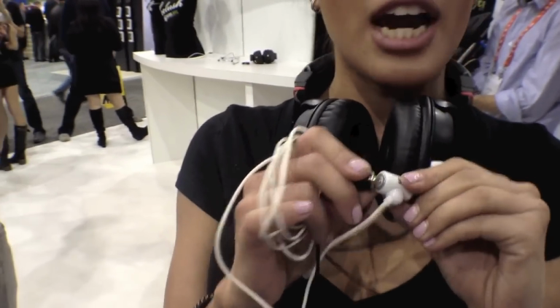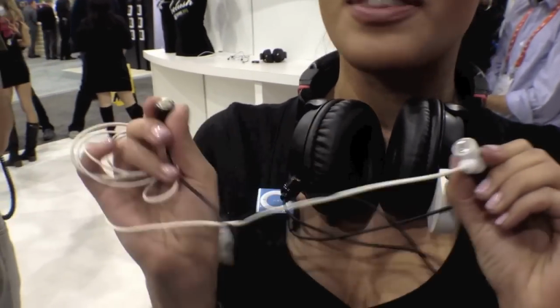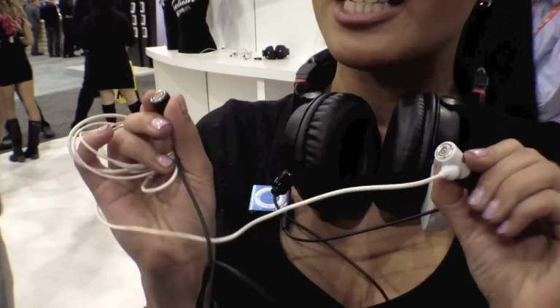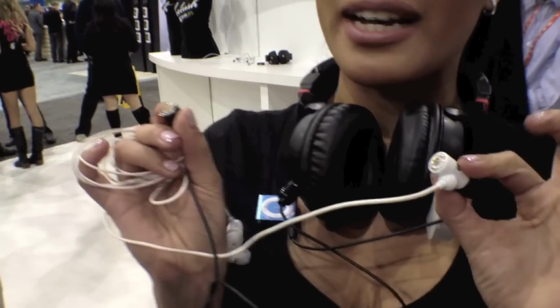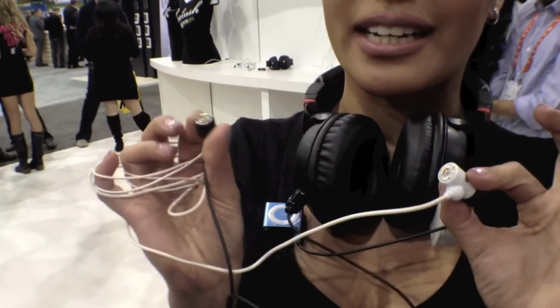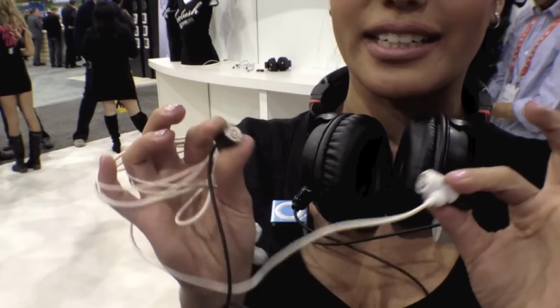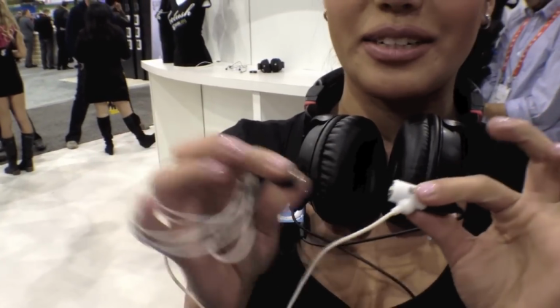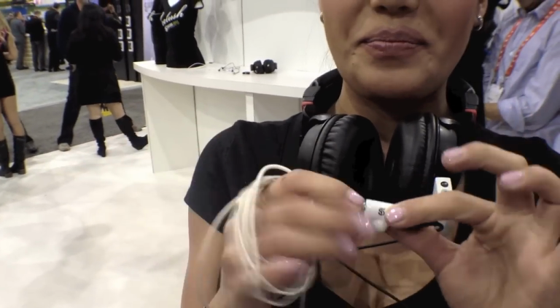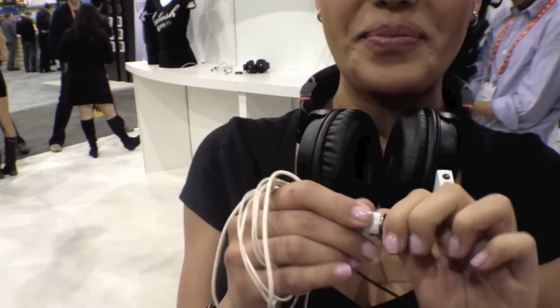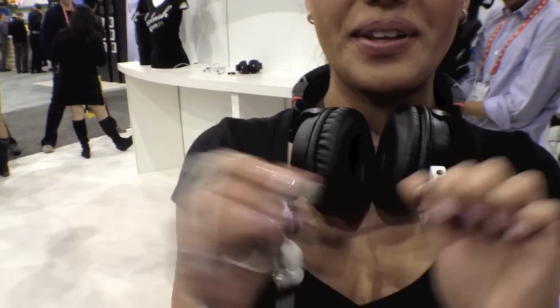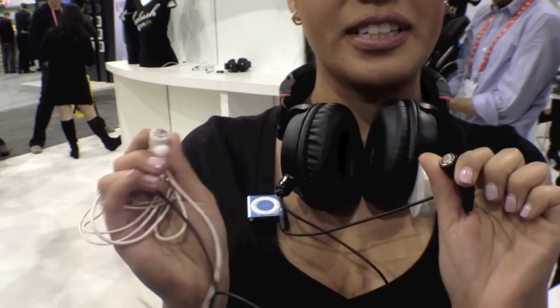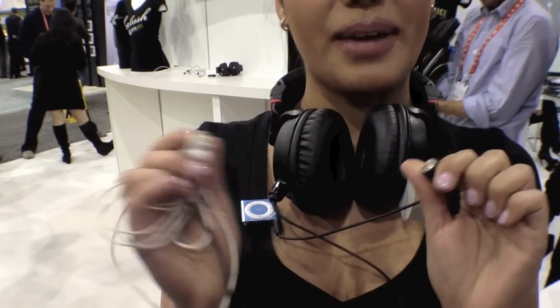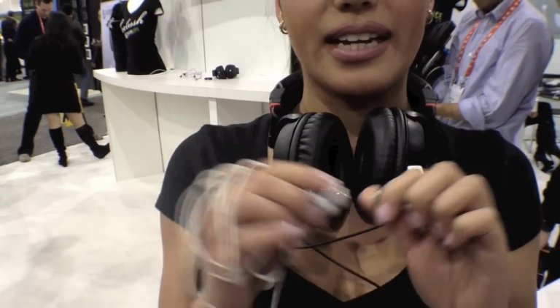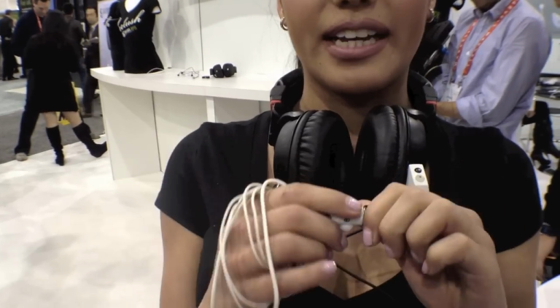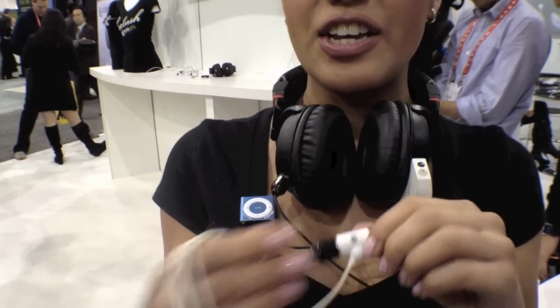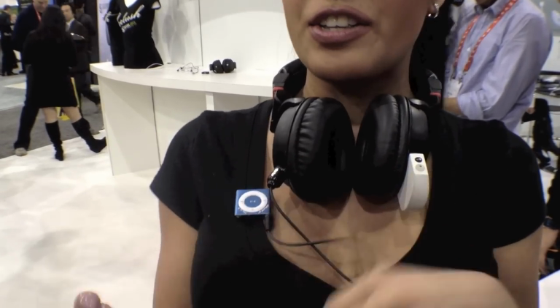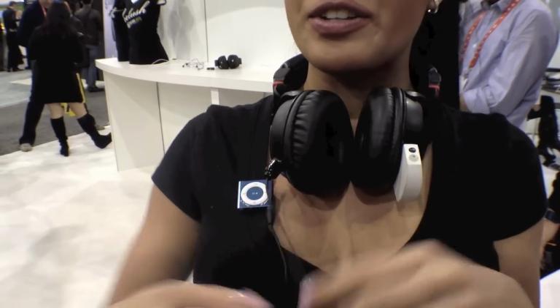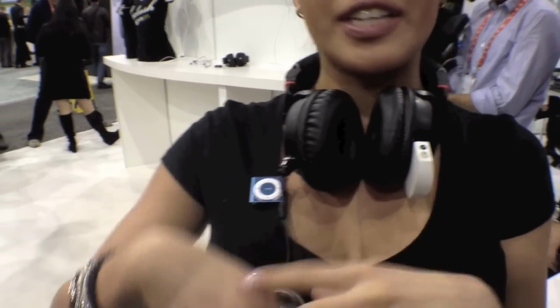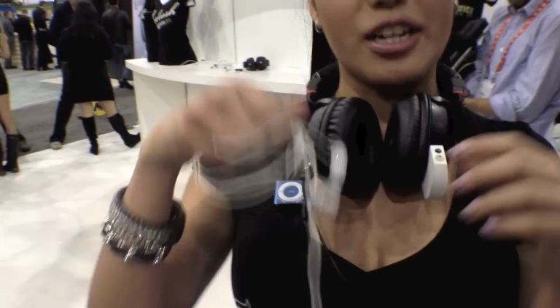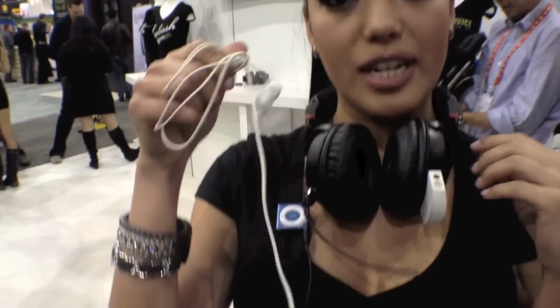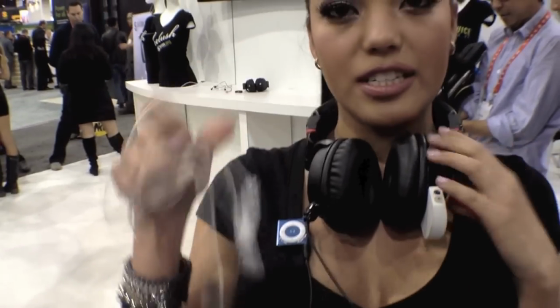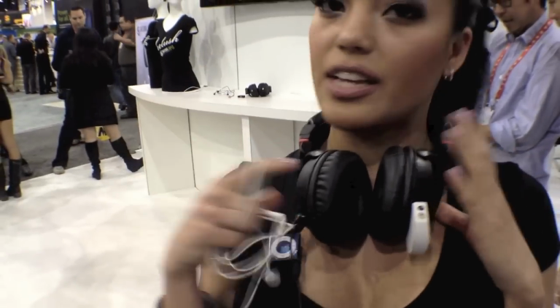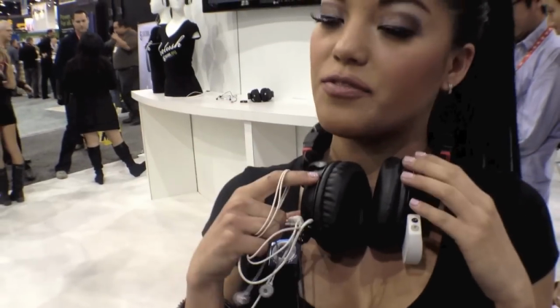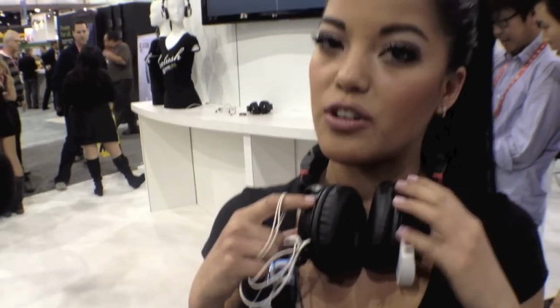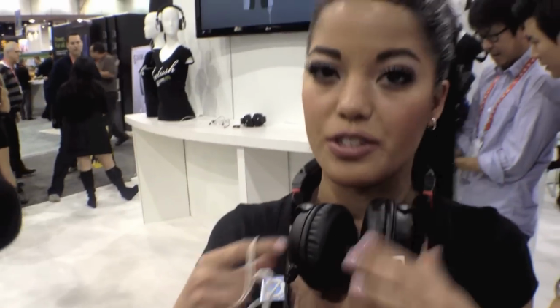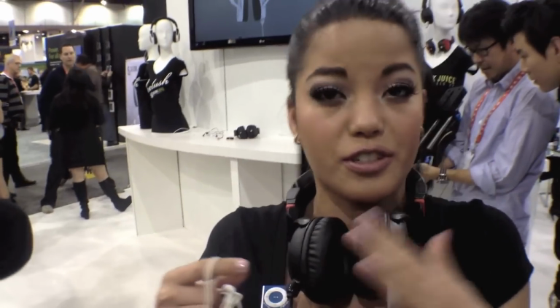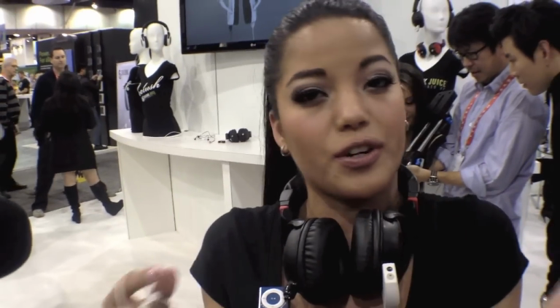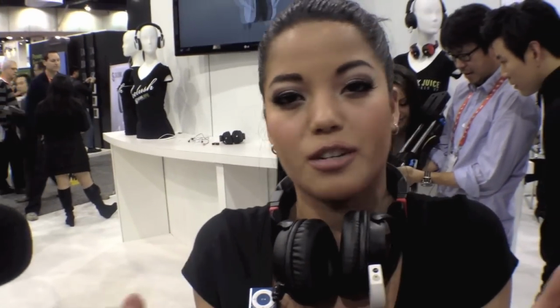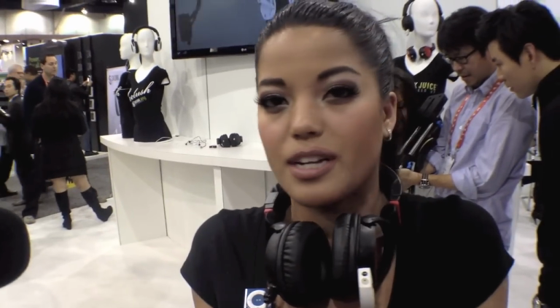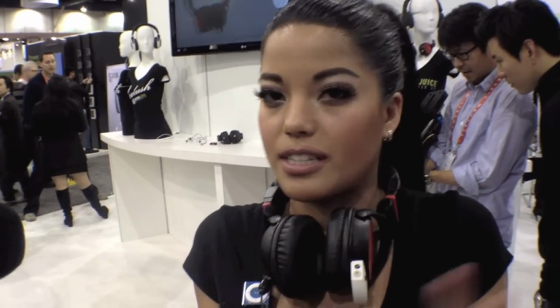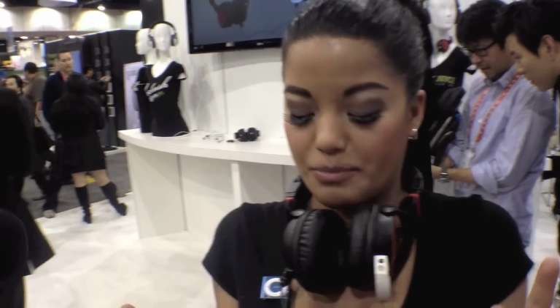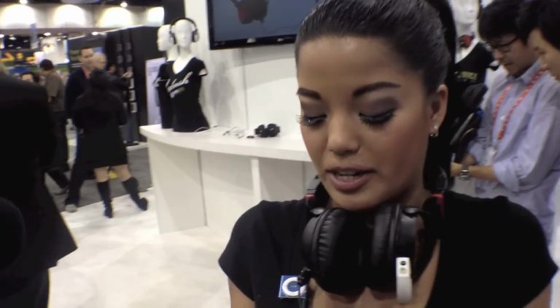Everything is magnetic — this is magnetic. You can use the earbuds, headphones, you can use four earbuds — it doesn't matter.